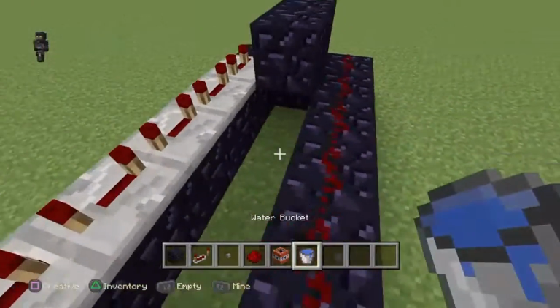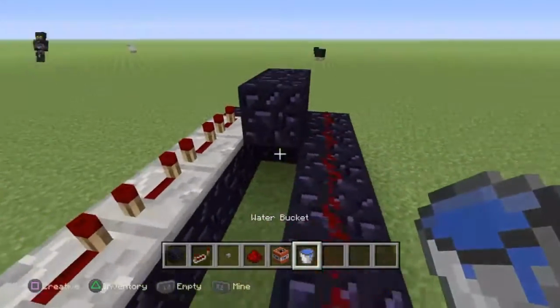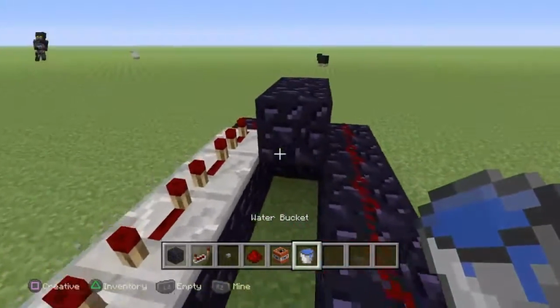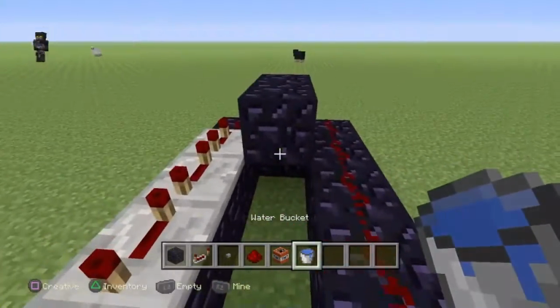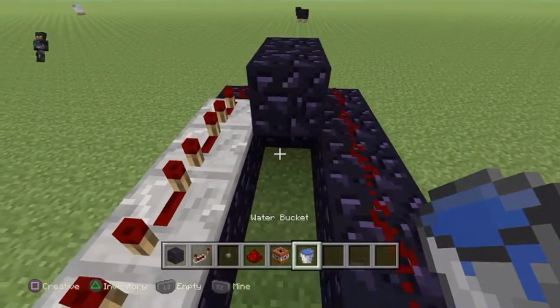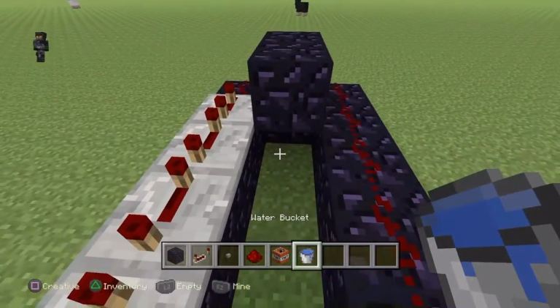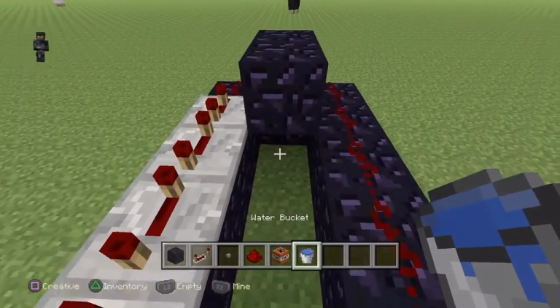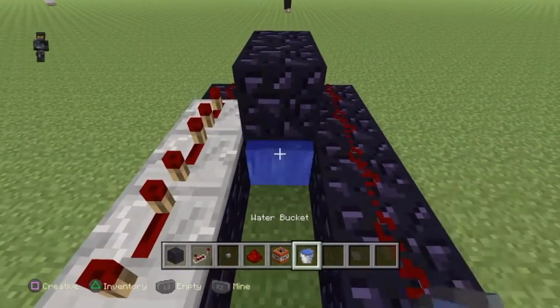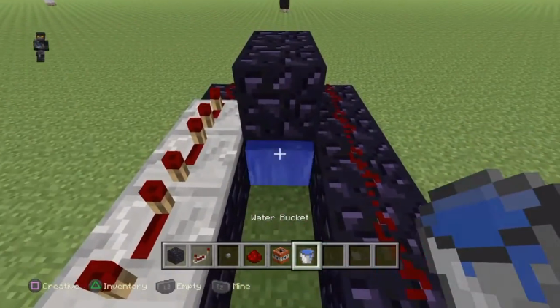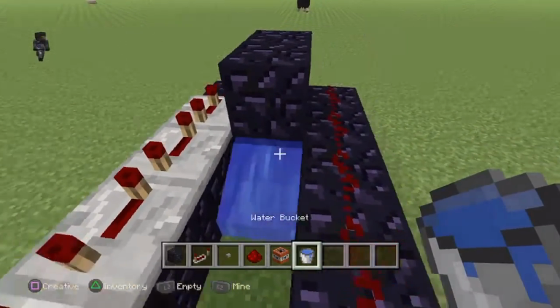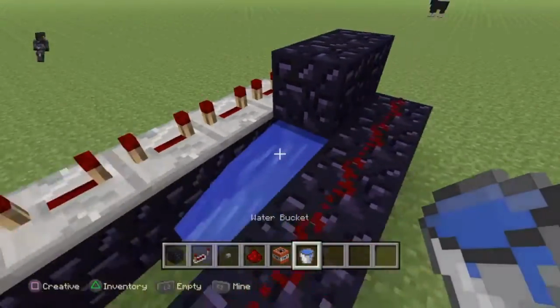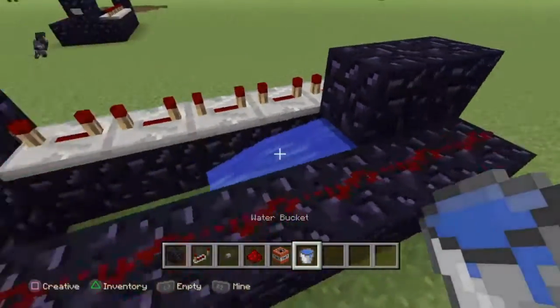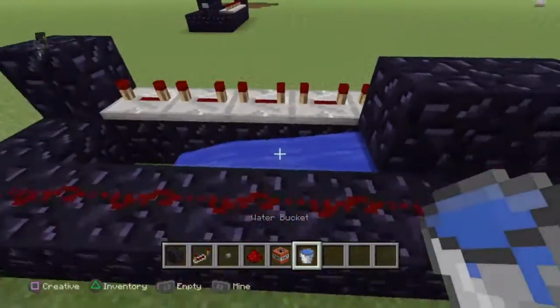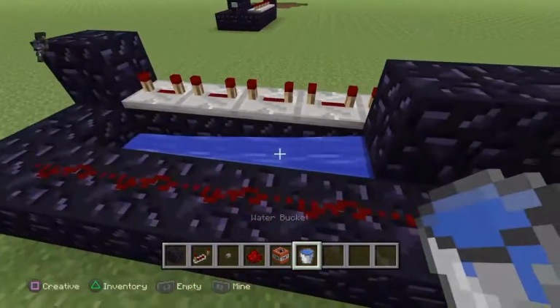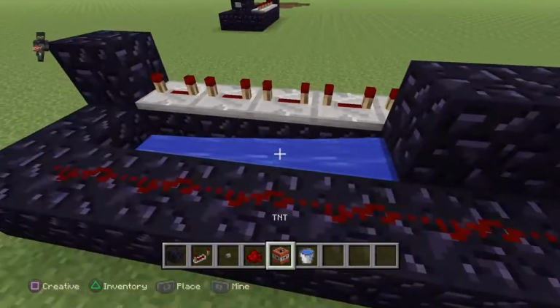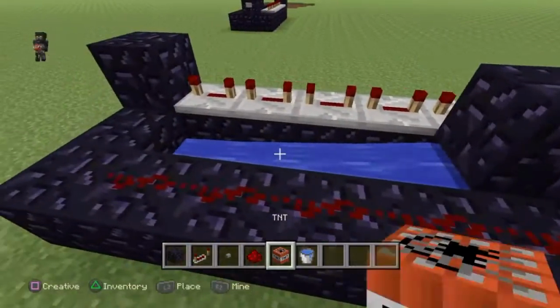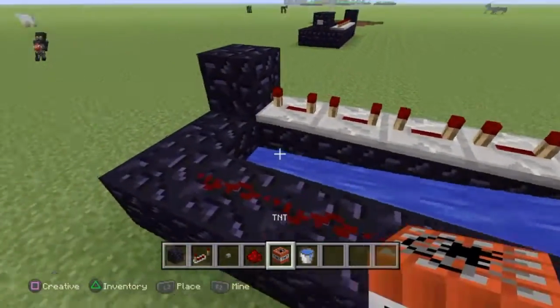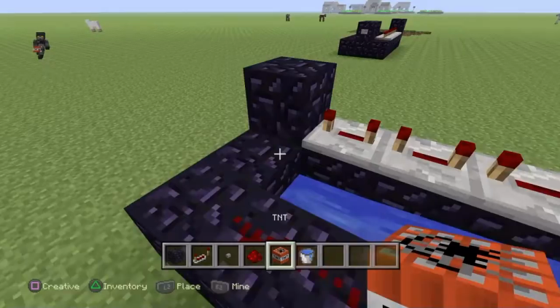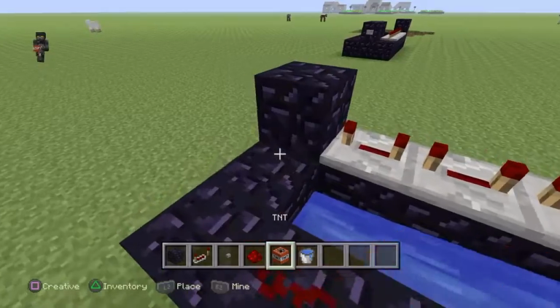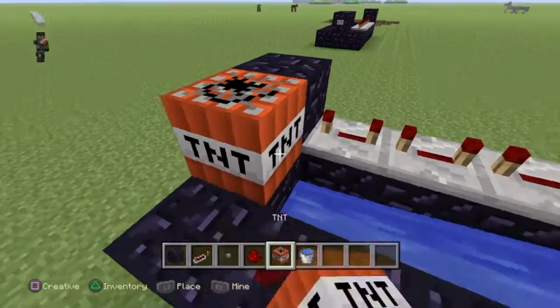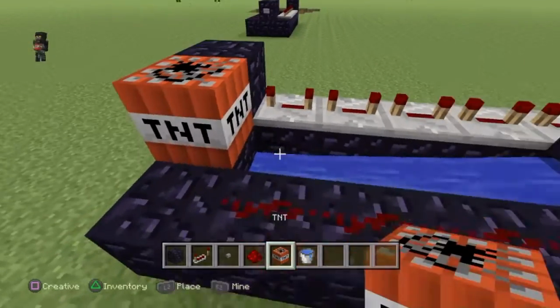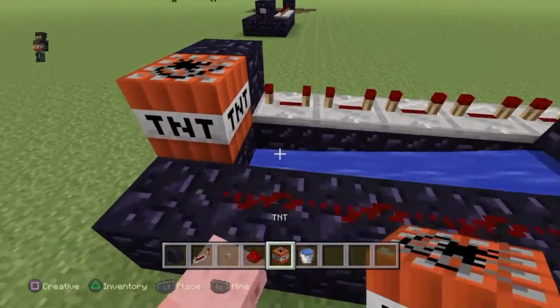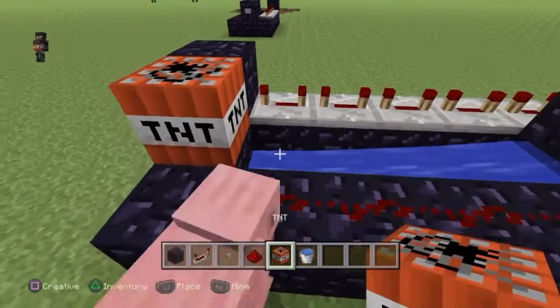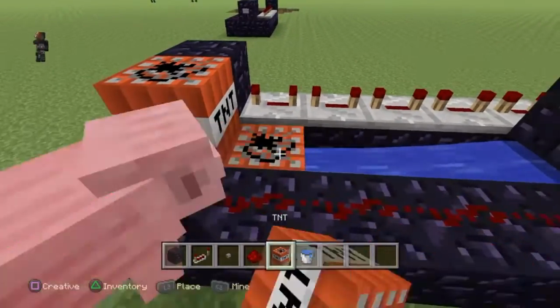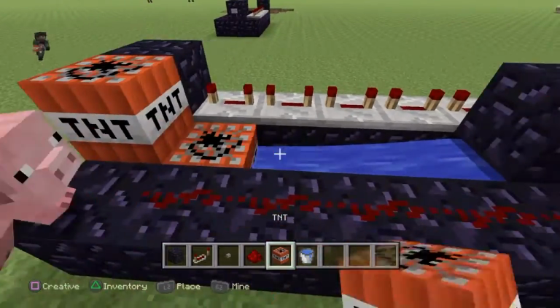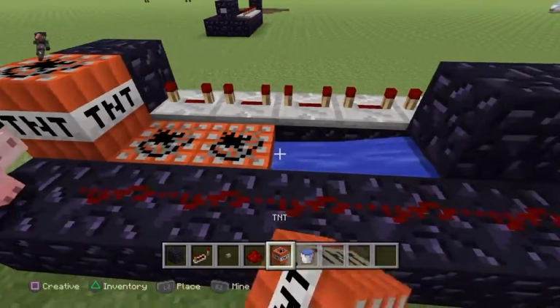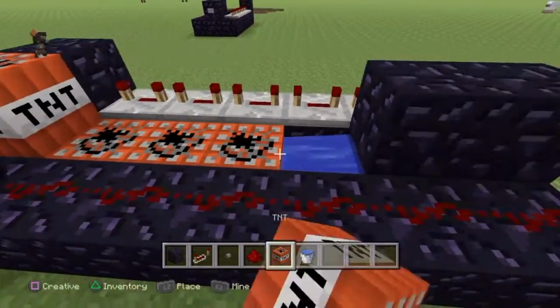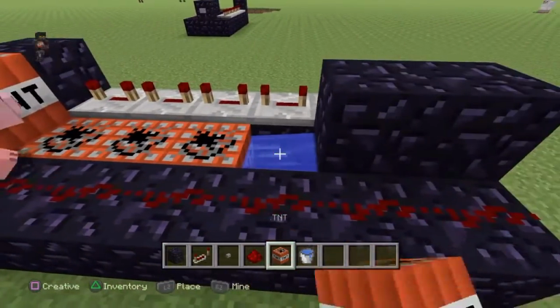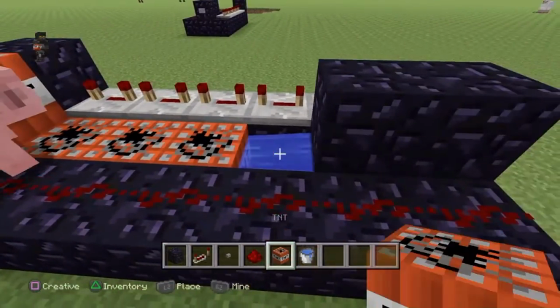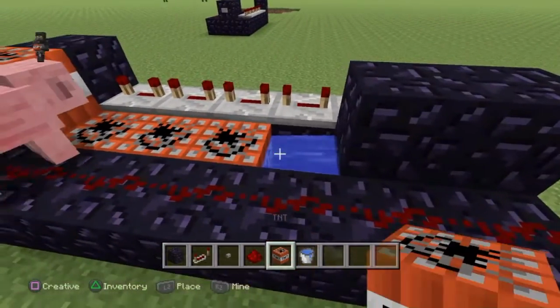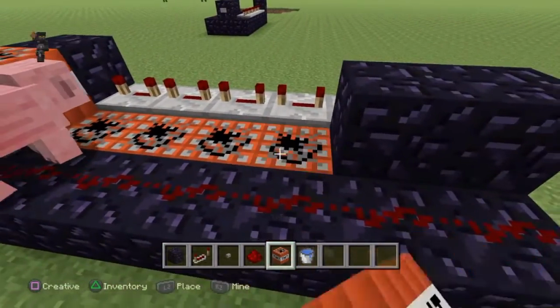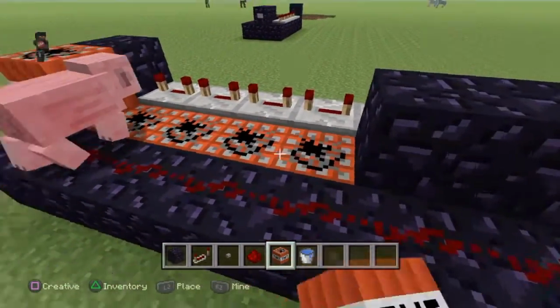Next, you just place water right there. TNT right there and TNT right there.